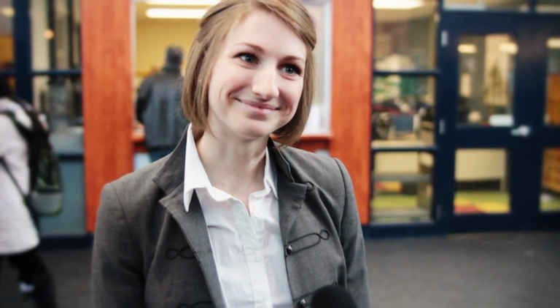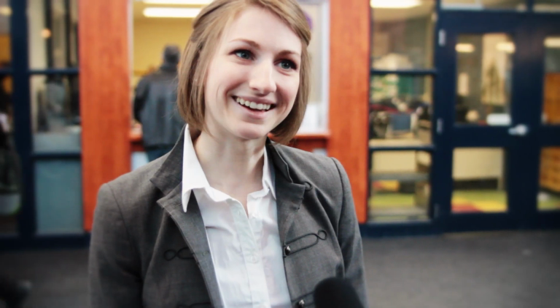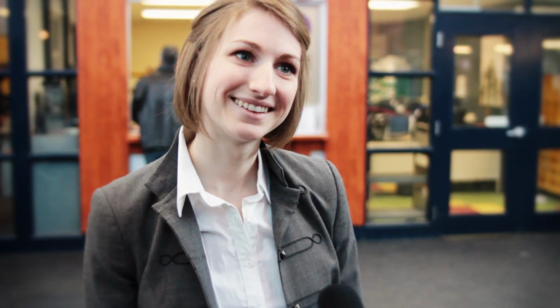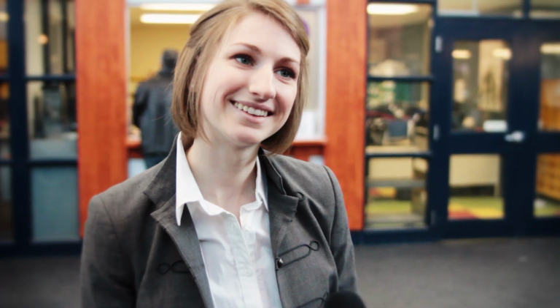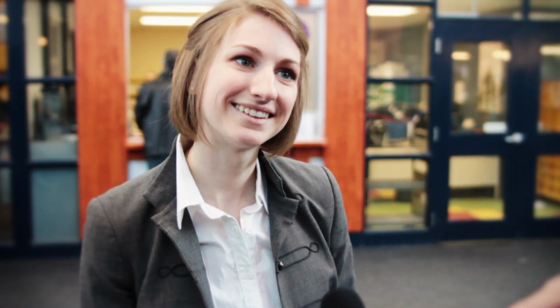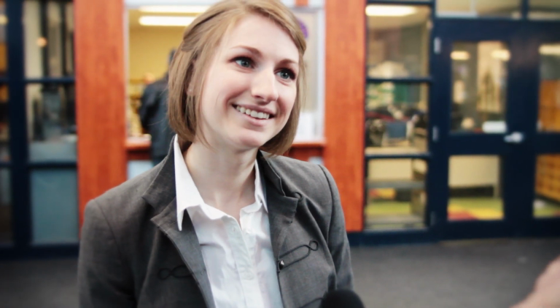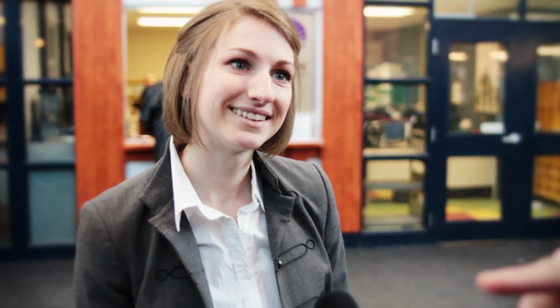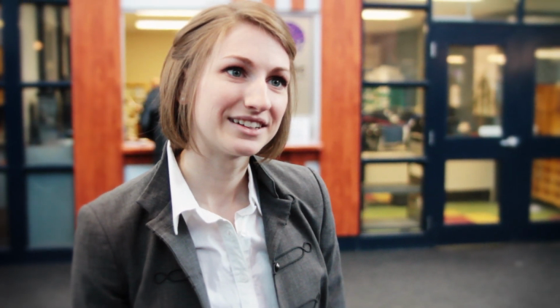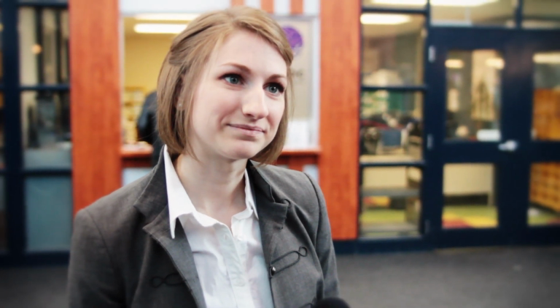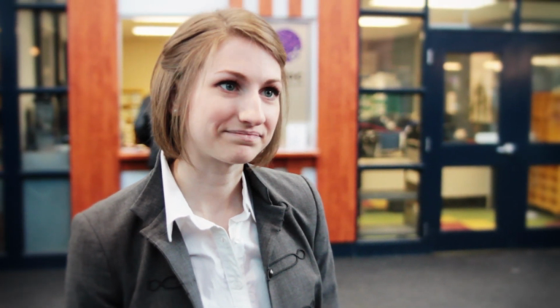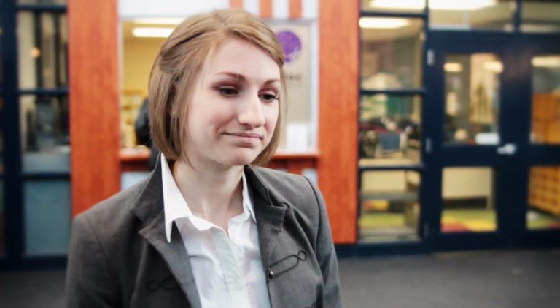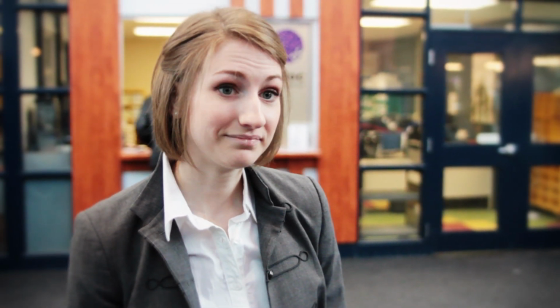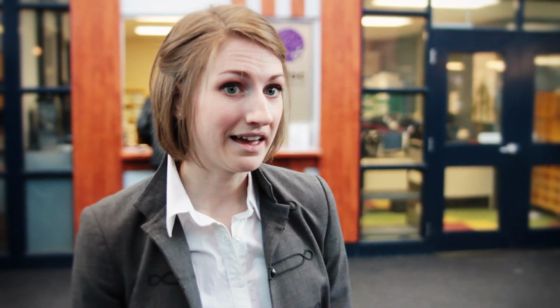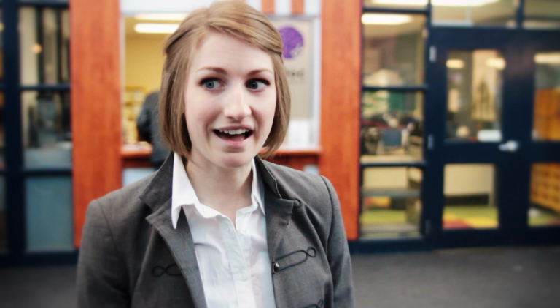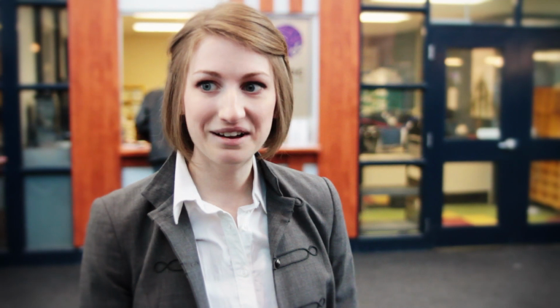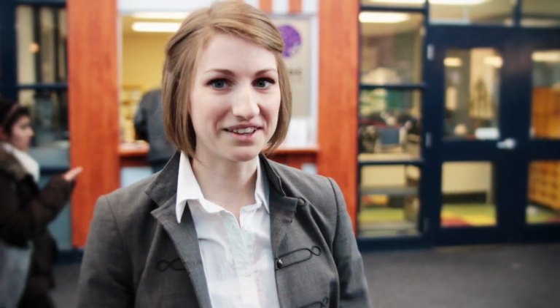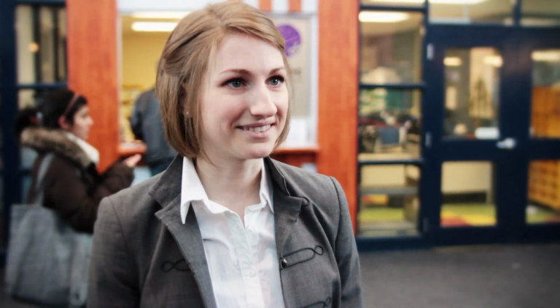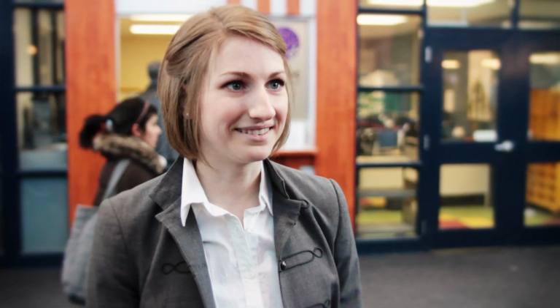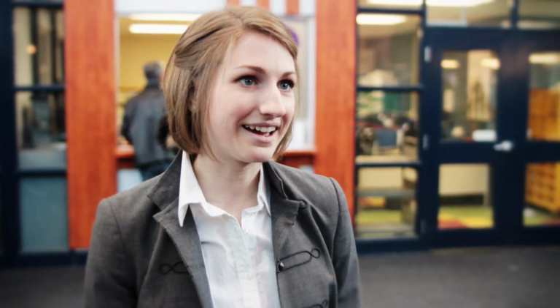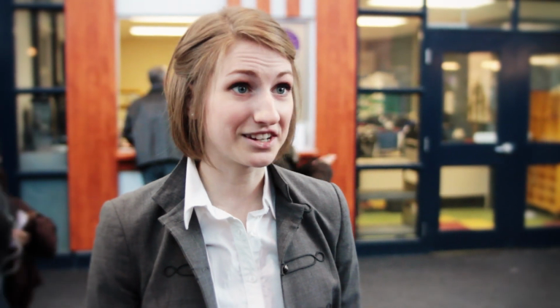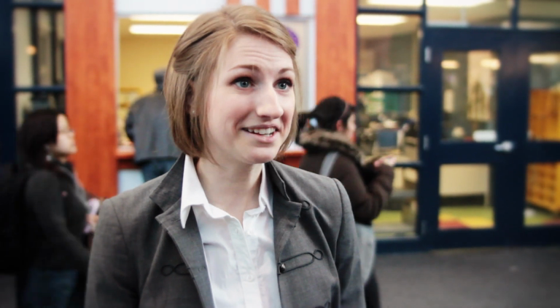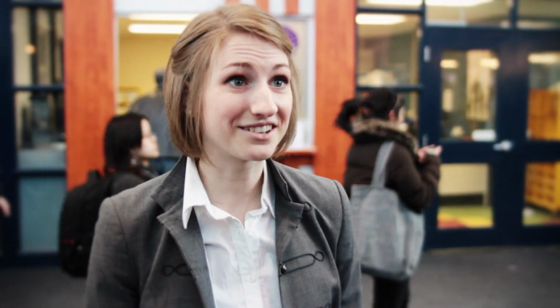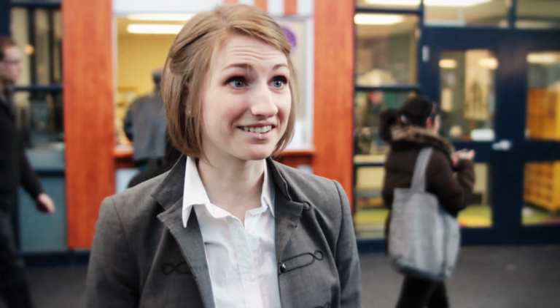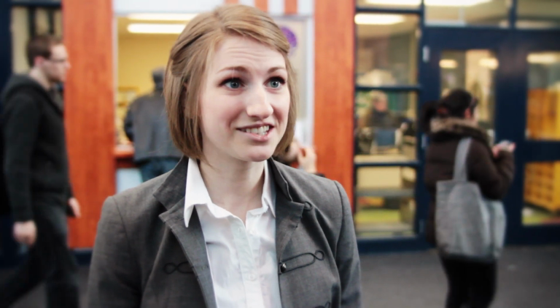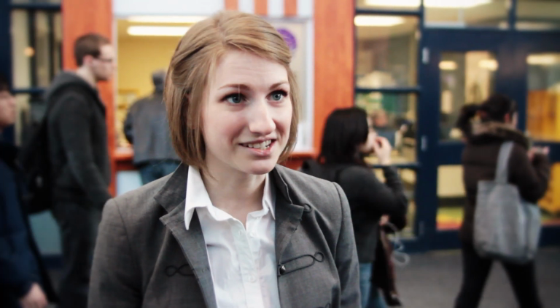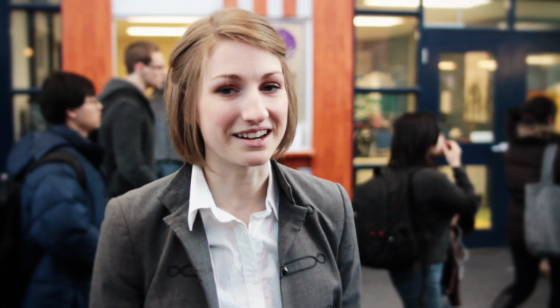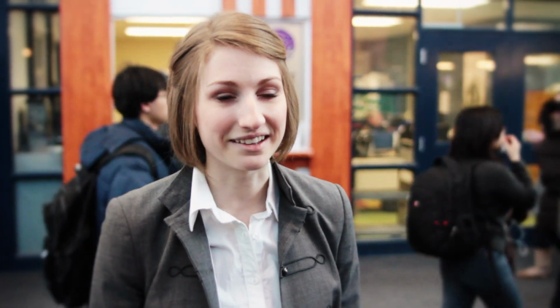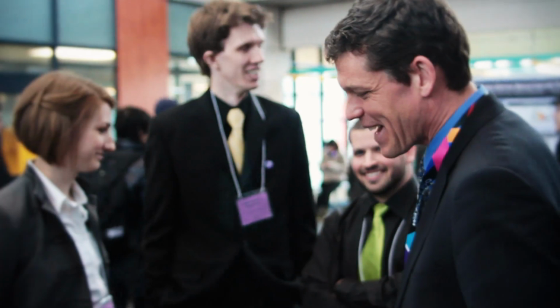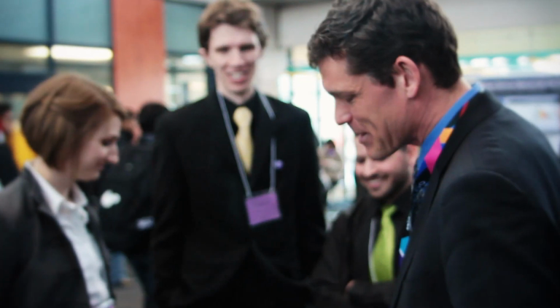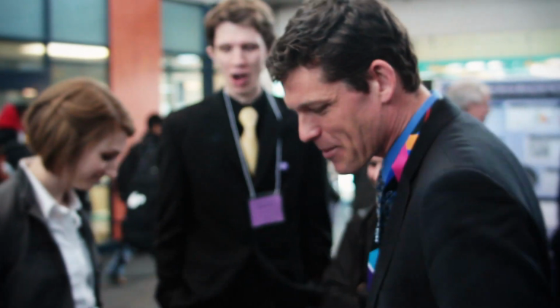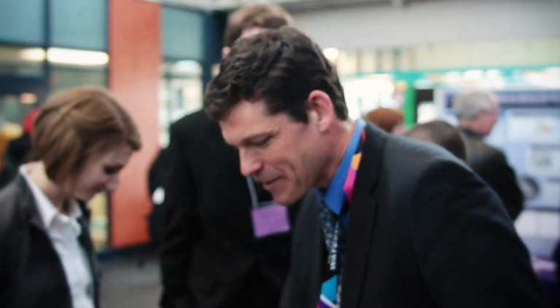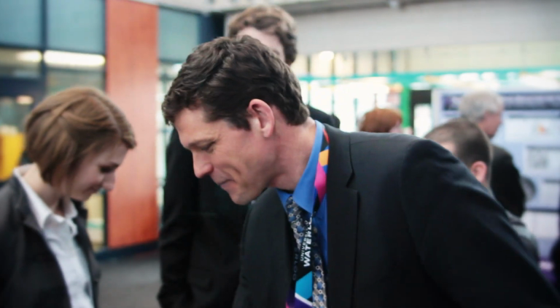Are you prepared as an undergrad to go into a PhD? With a degree in nanotechnology engineering, I feel very much prepared.